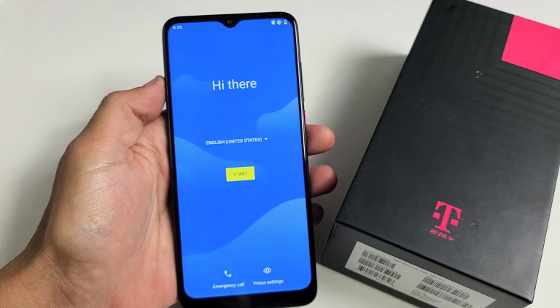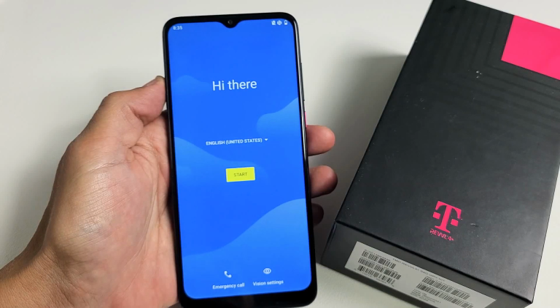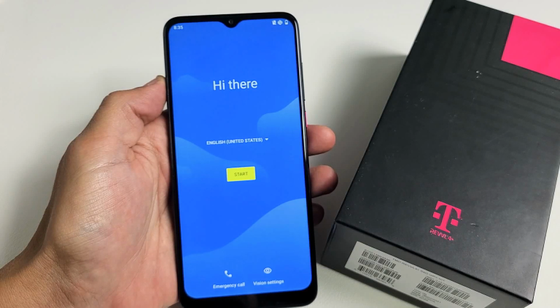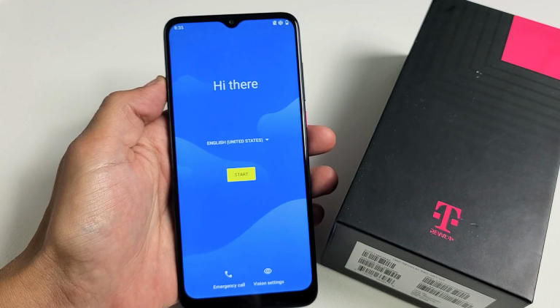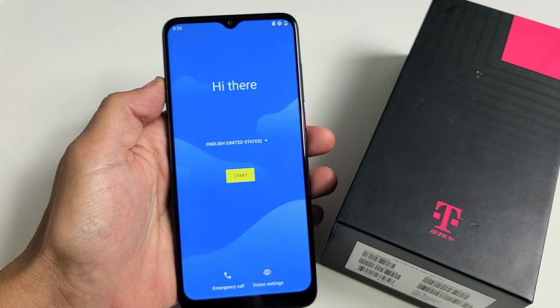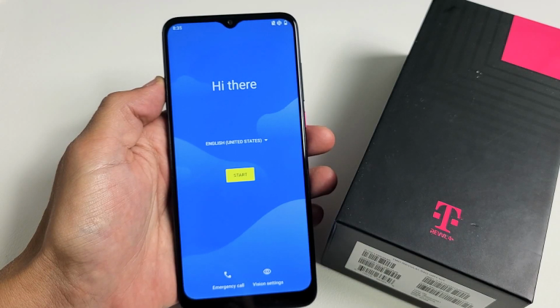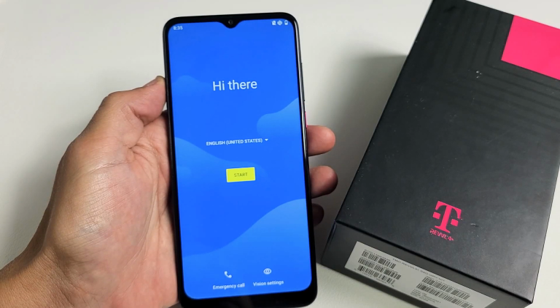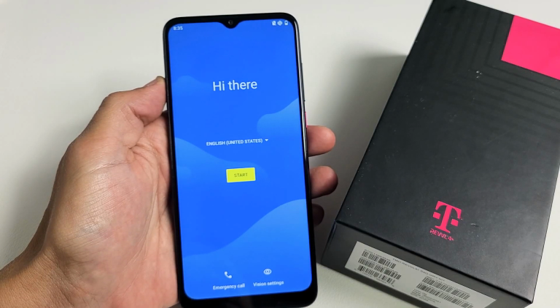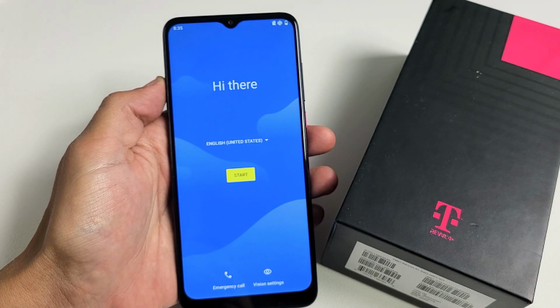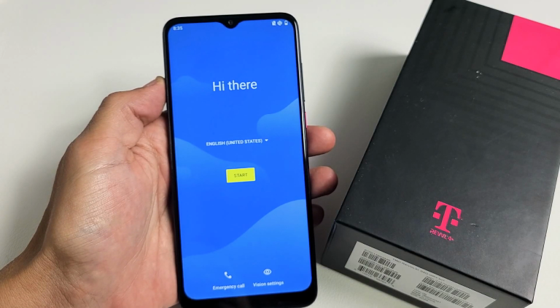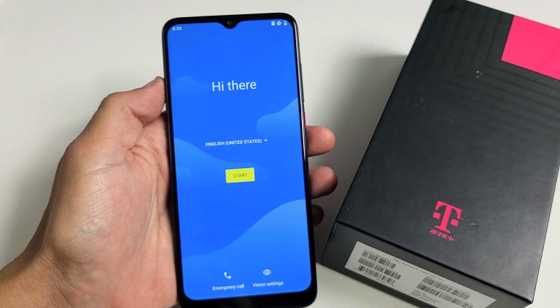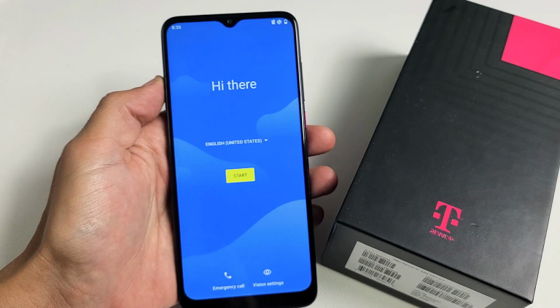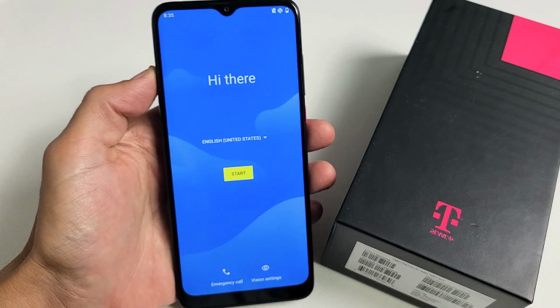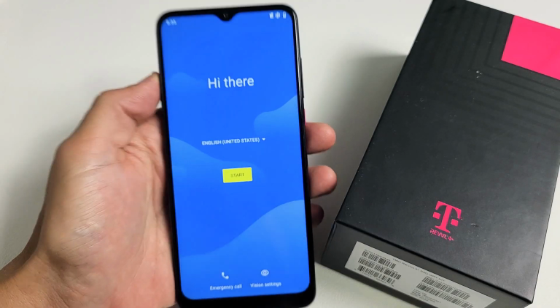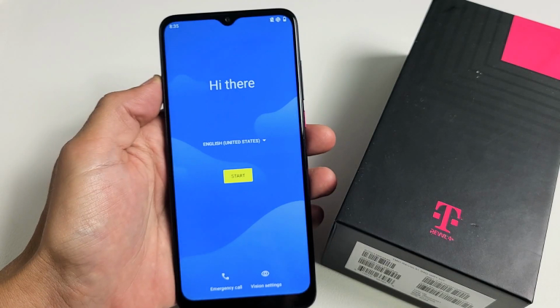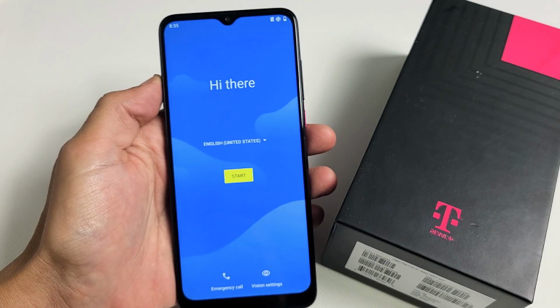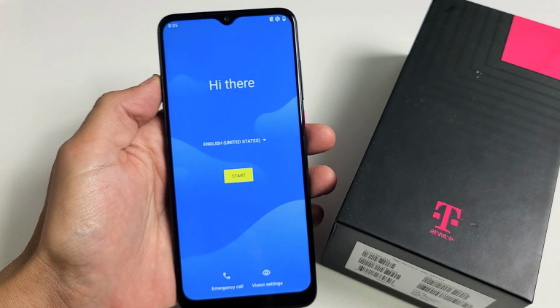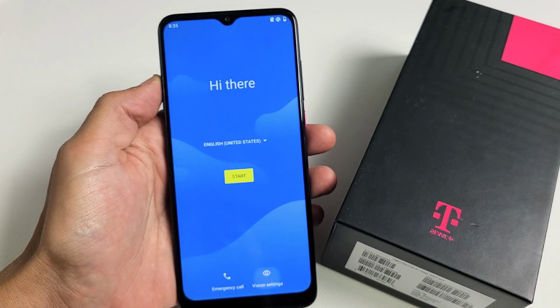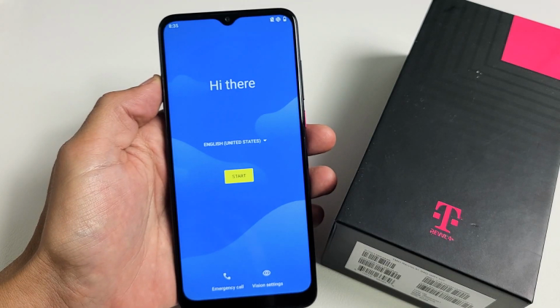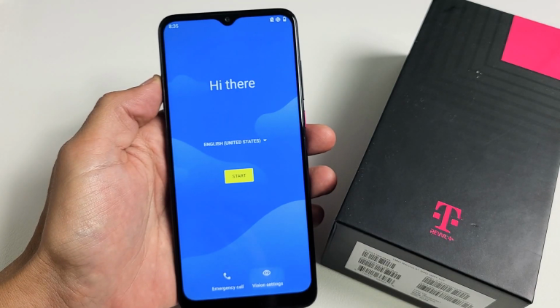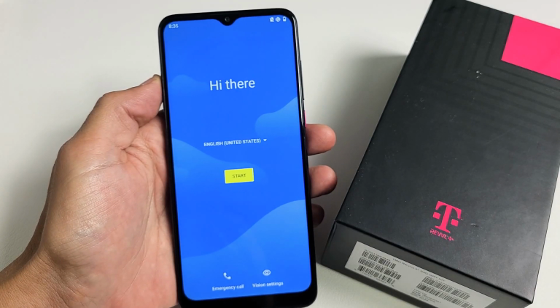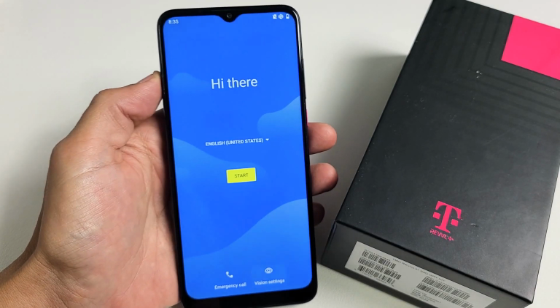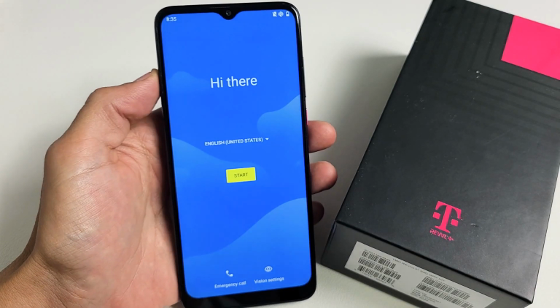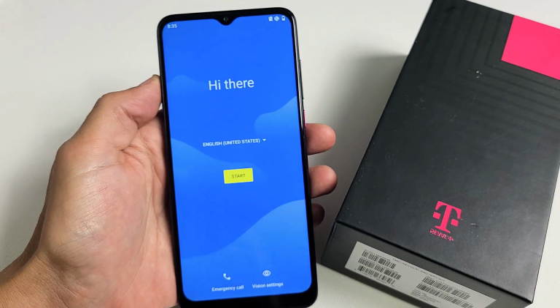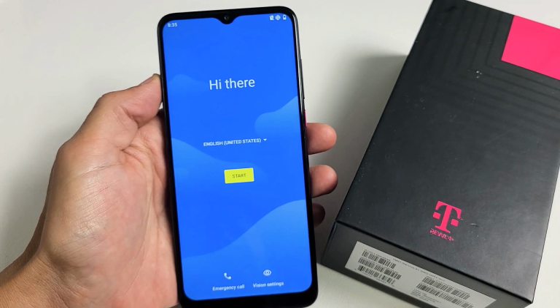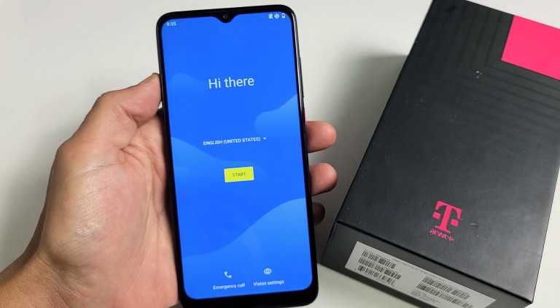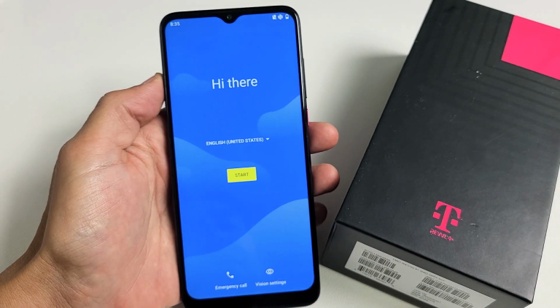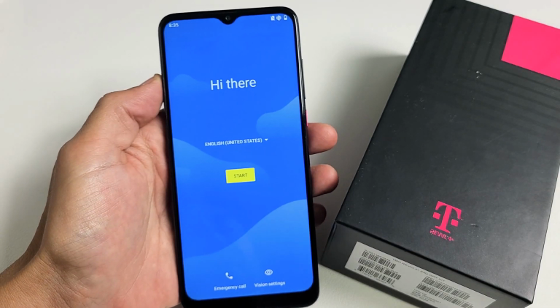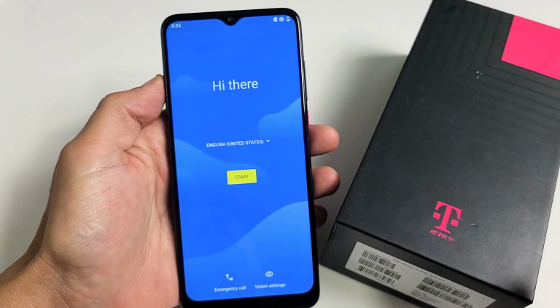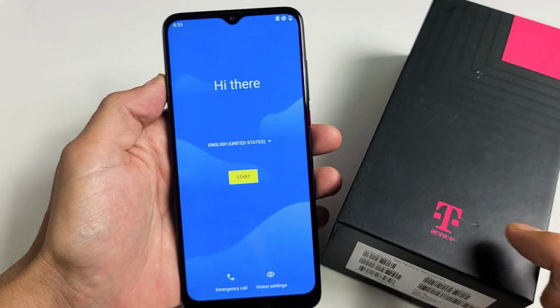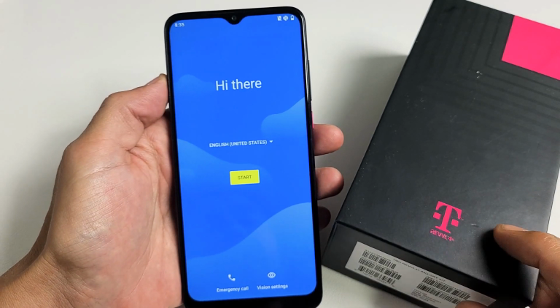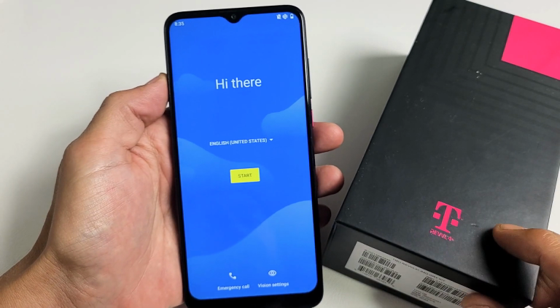I have a Revel 4 Plus phone here. I'm going to show you how to set it up in the very beginning, step-by-step.